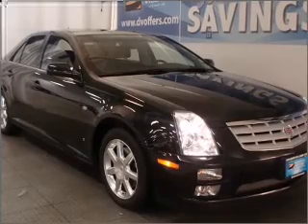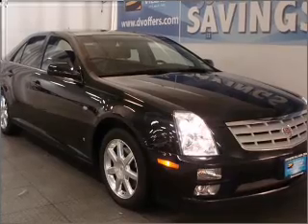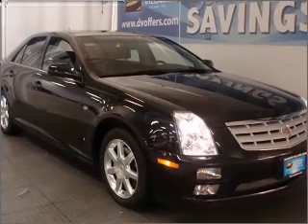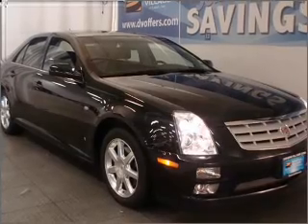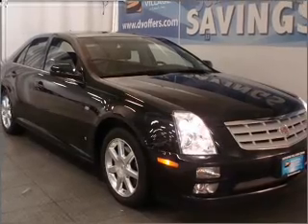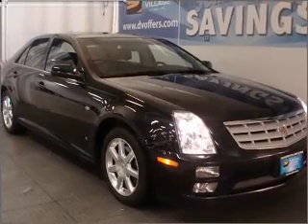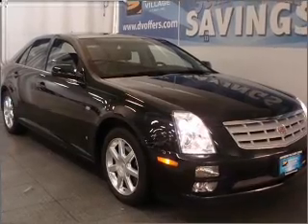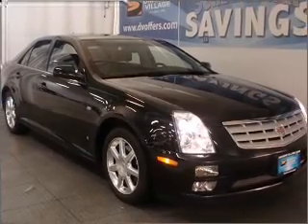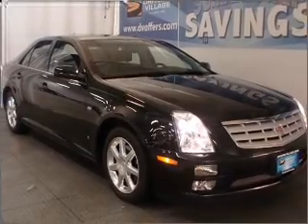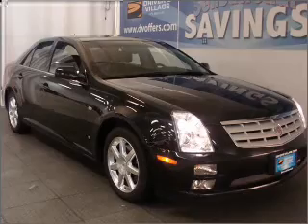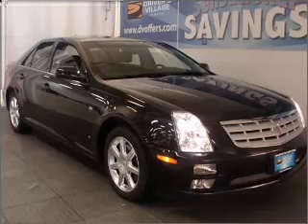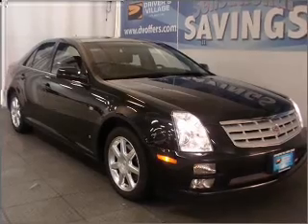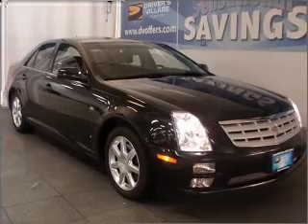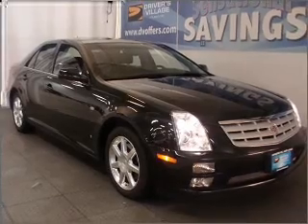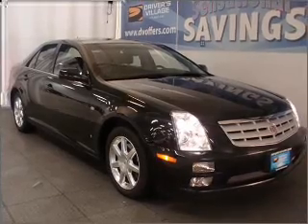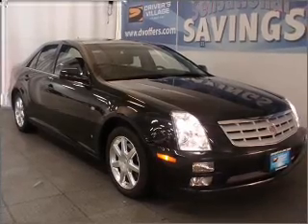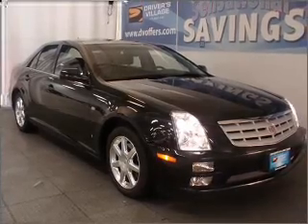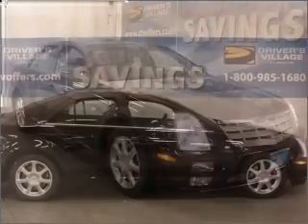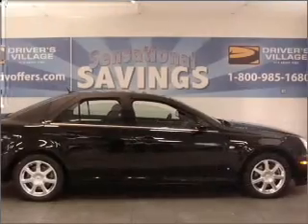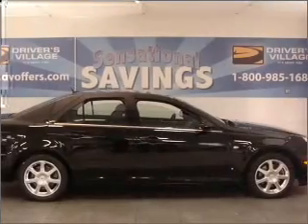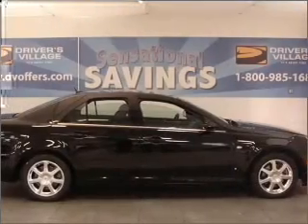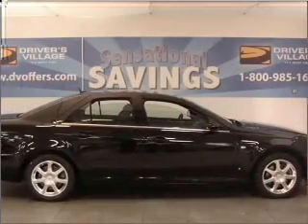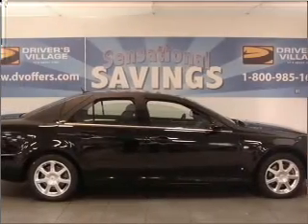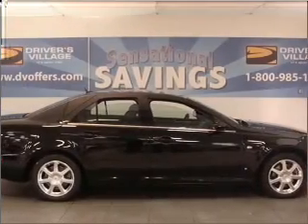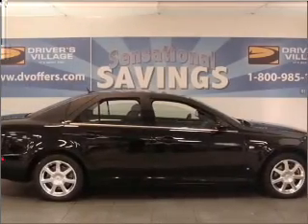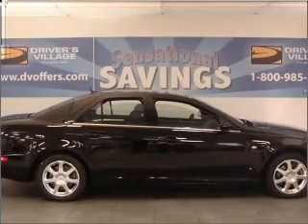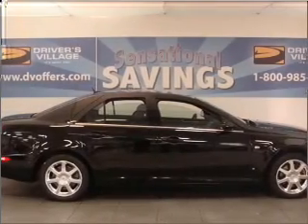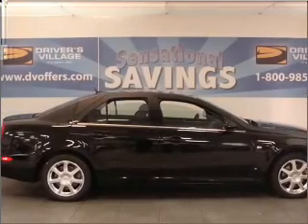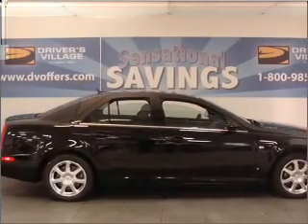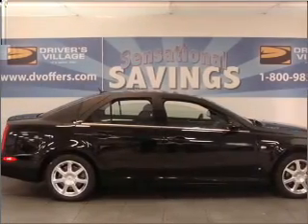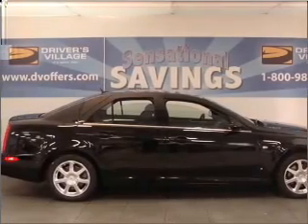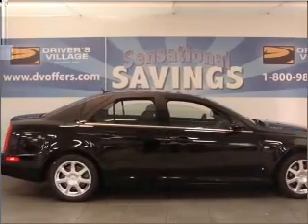Interested in the comfort and ease of a luxury car? Check out this really black 2007 Cadillac STS with a black interior.